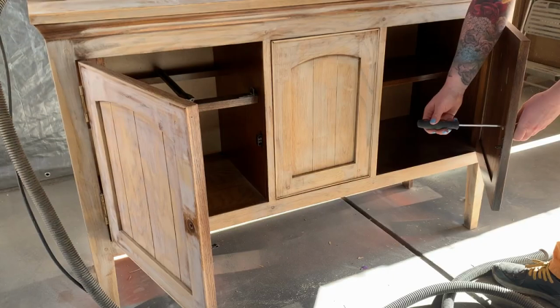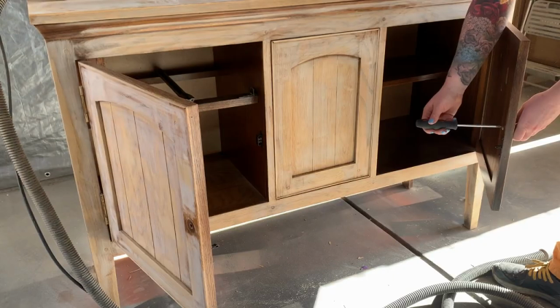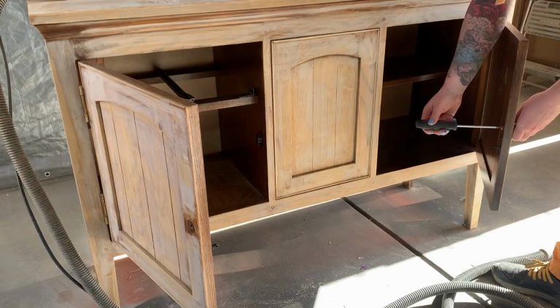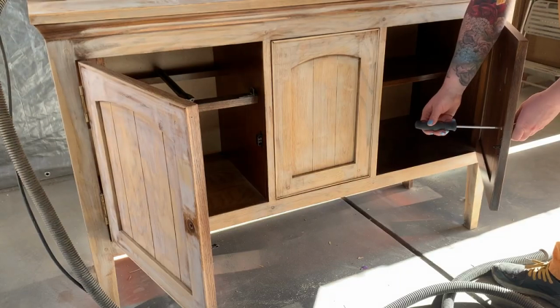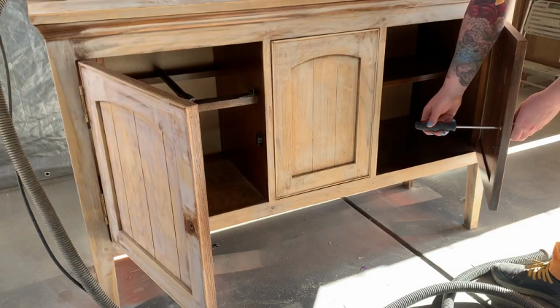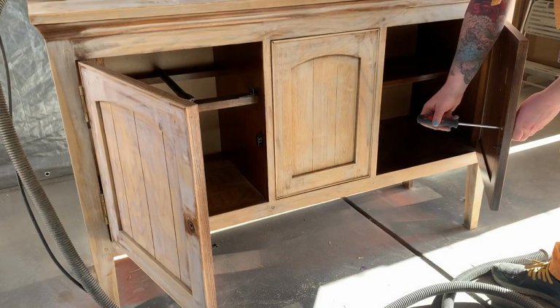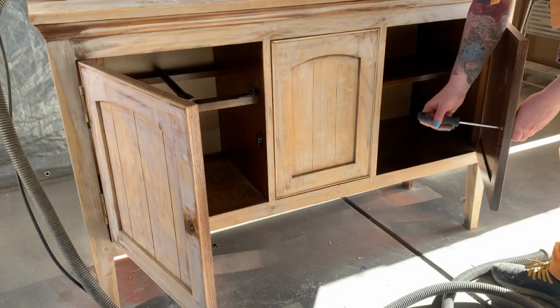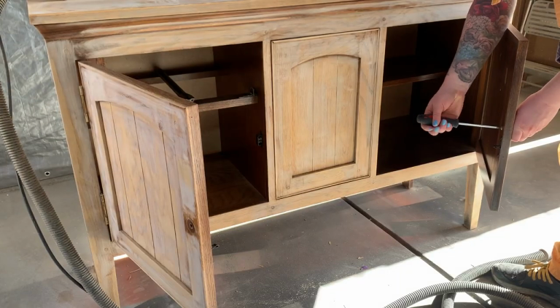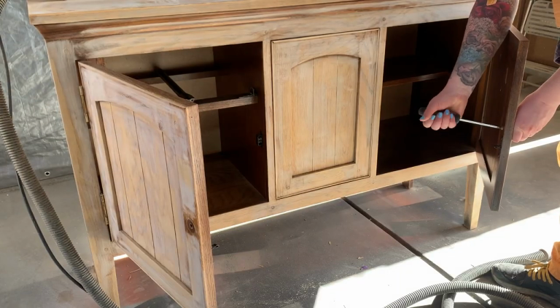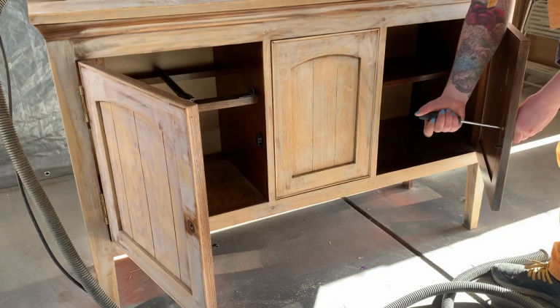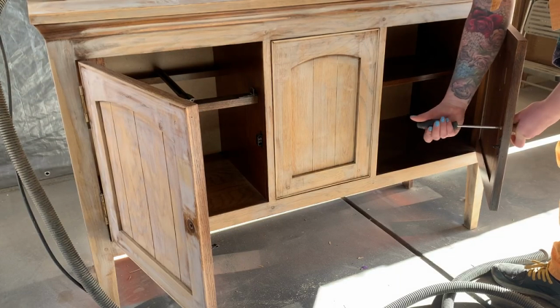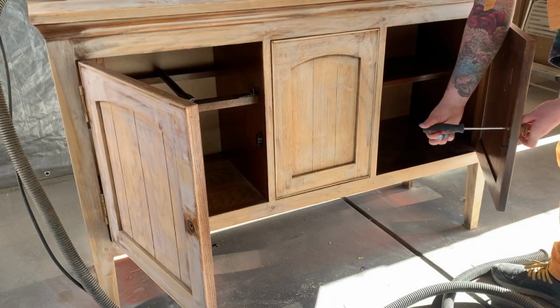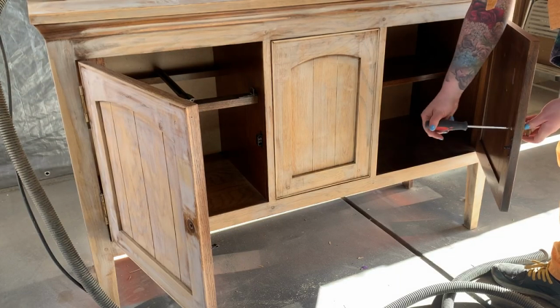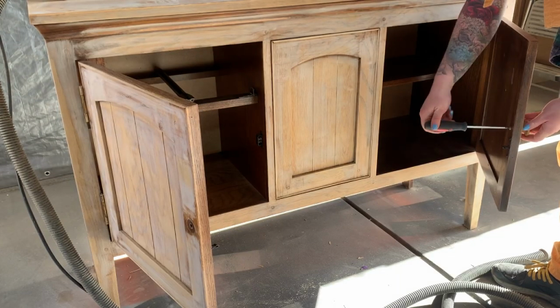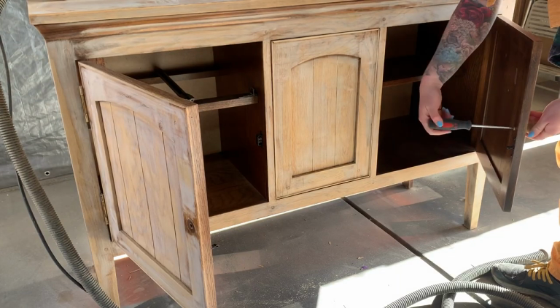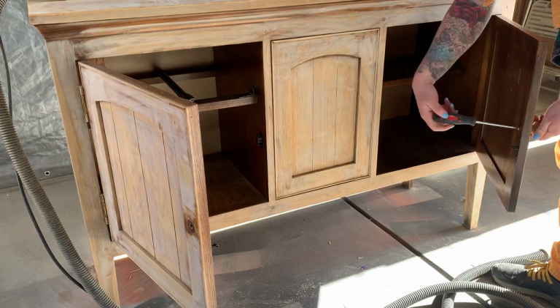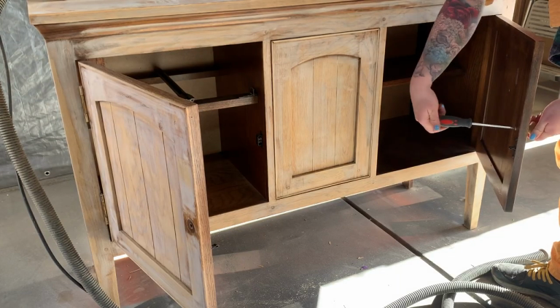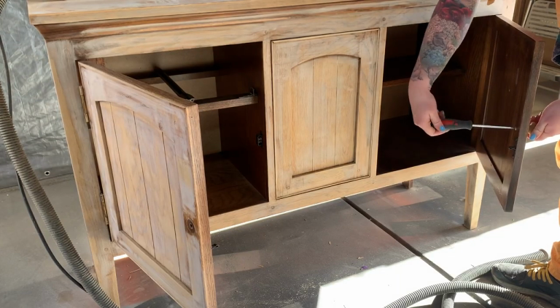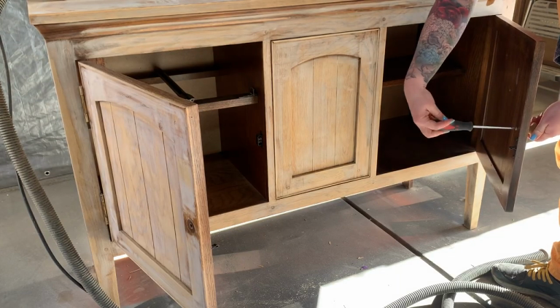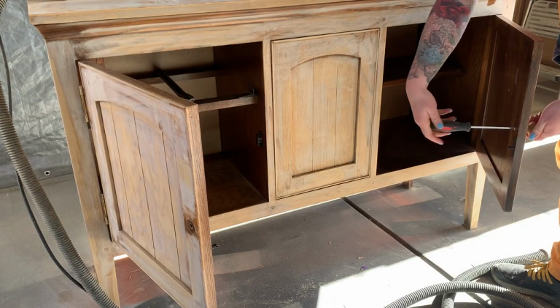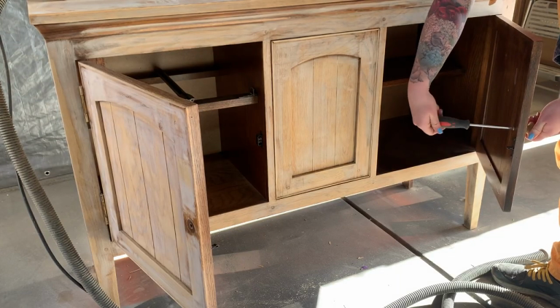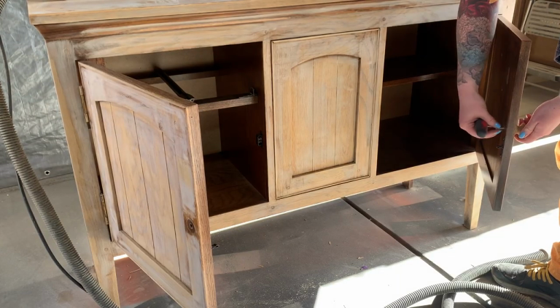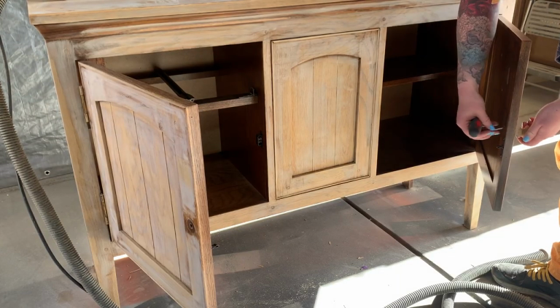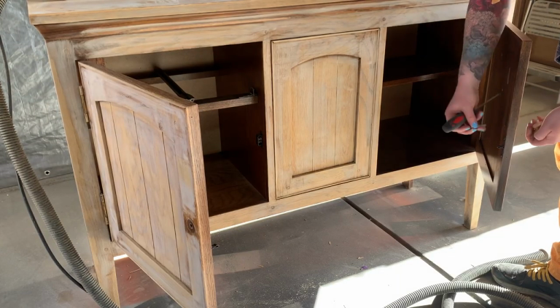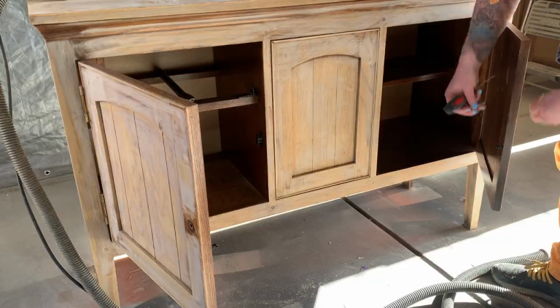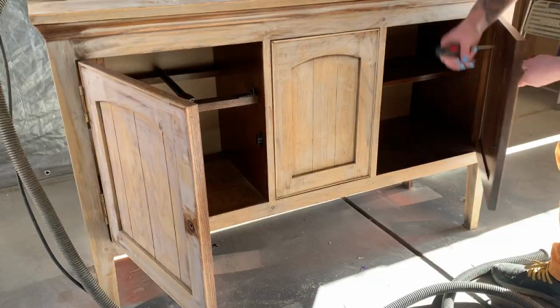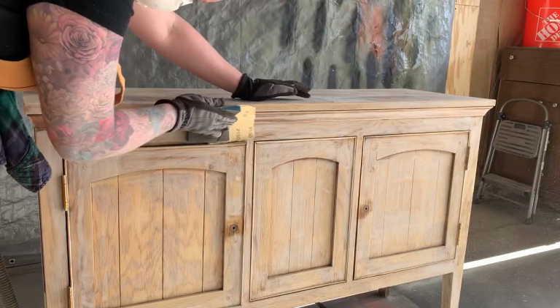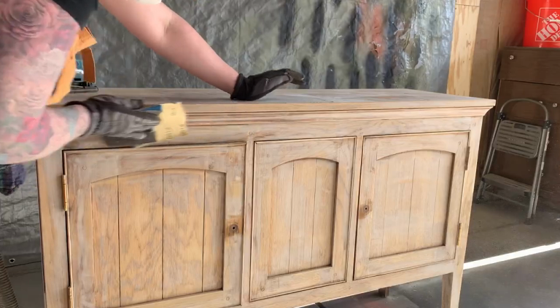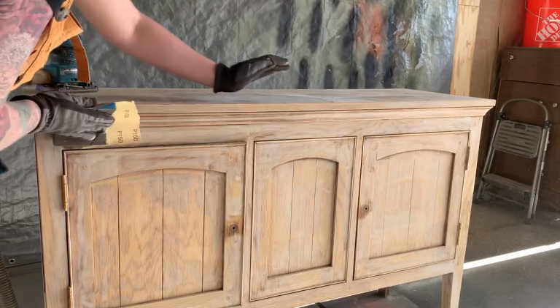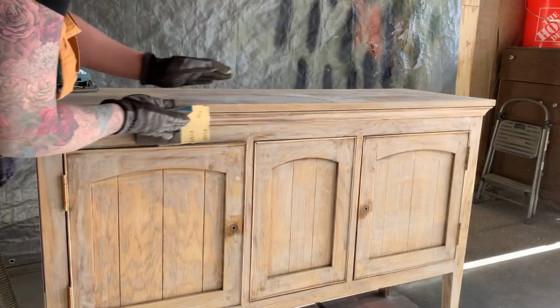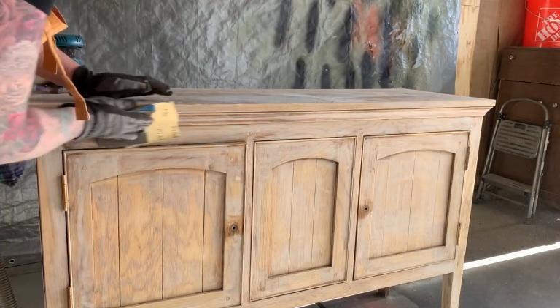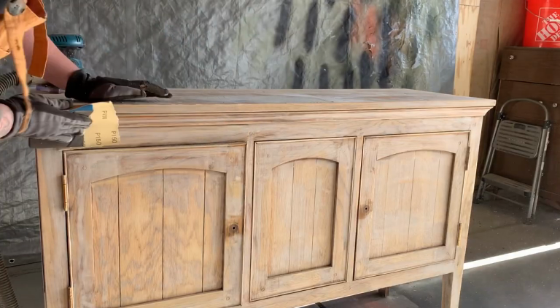This hardware is not doing anything for this piece, so I have some new modern hardware on order that I think will add a lot of interest.